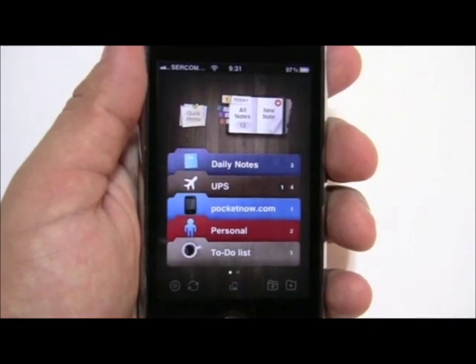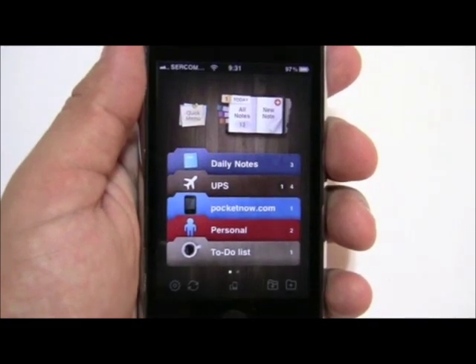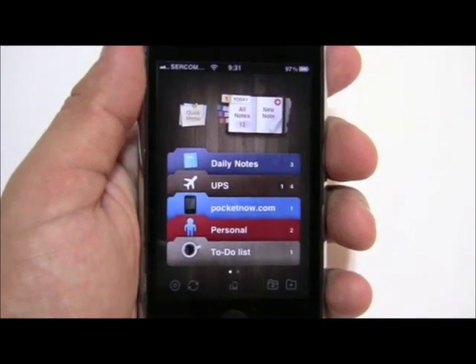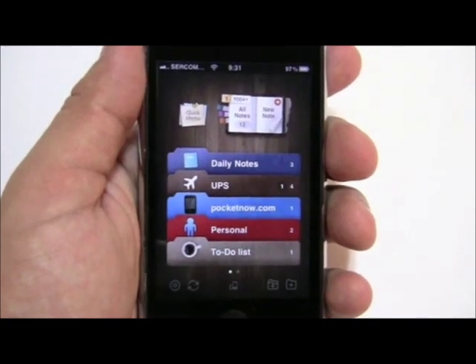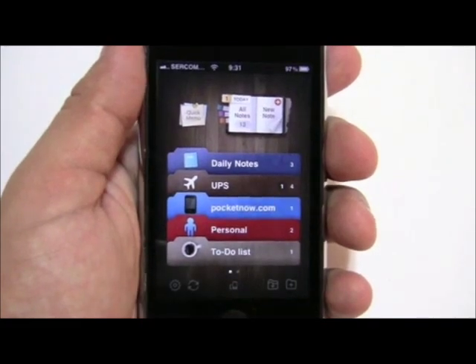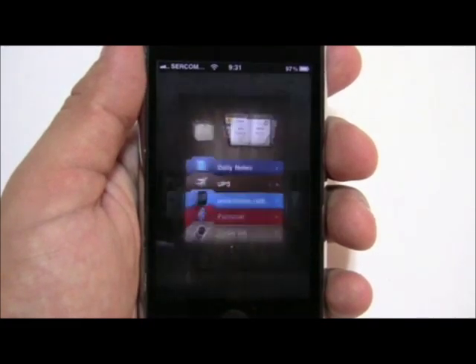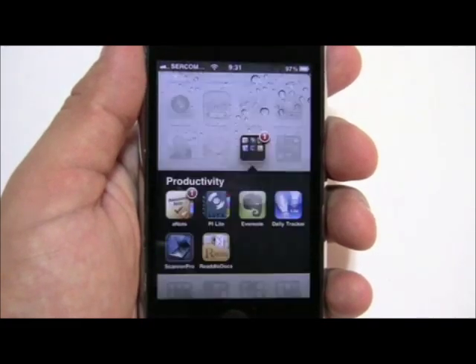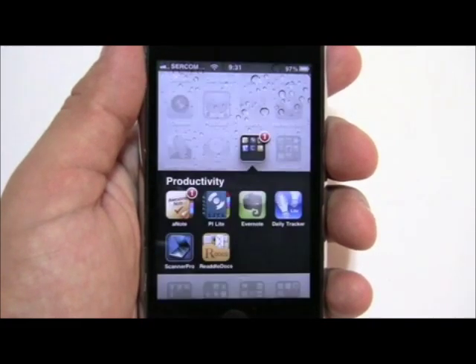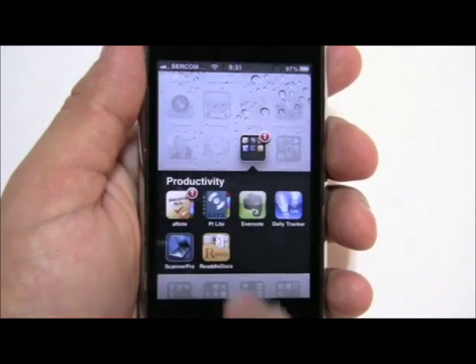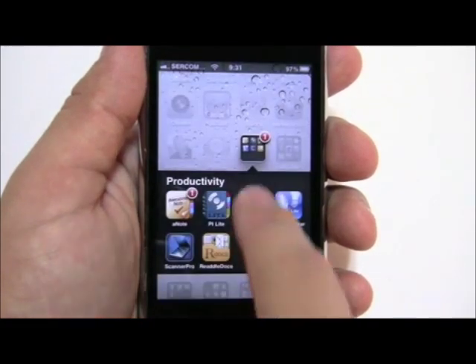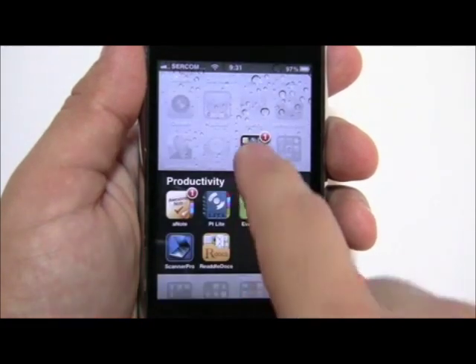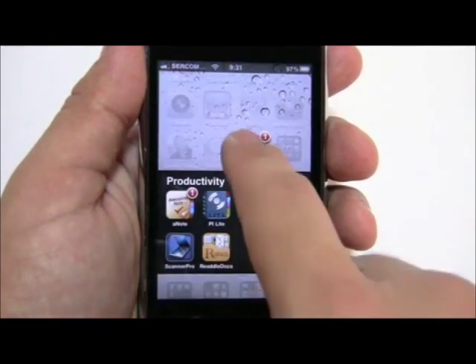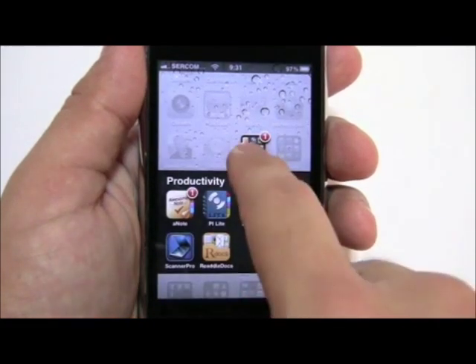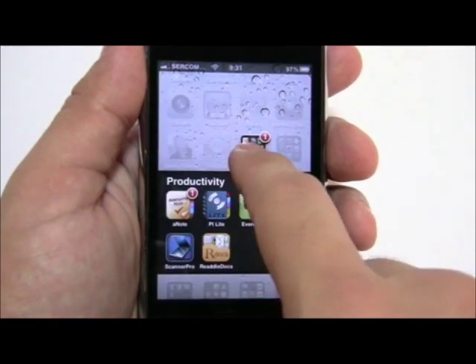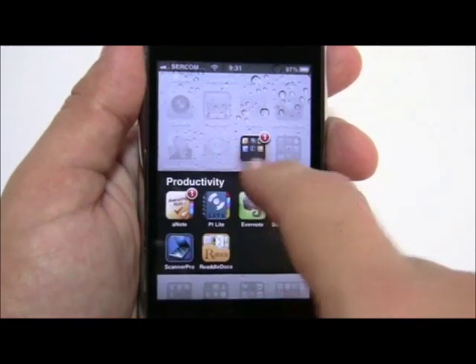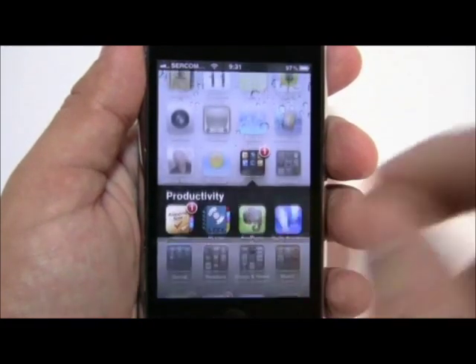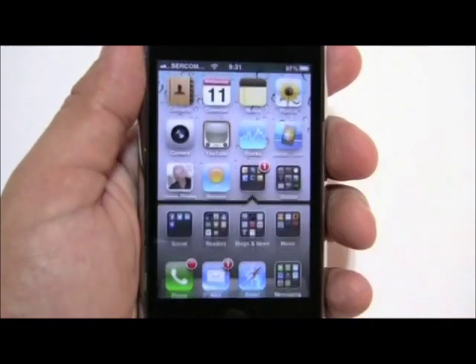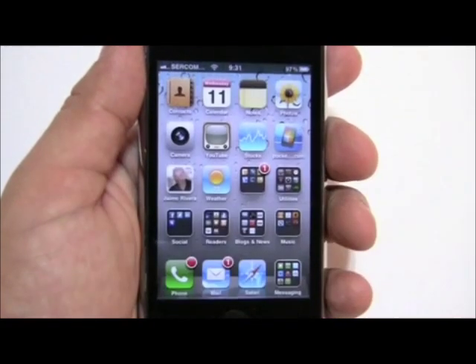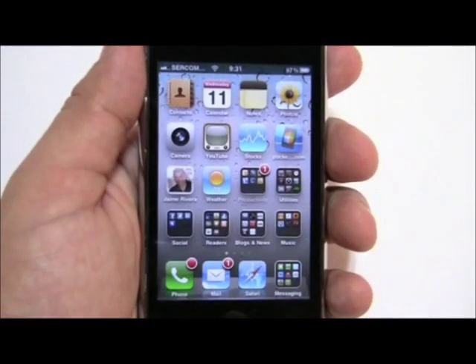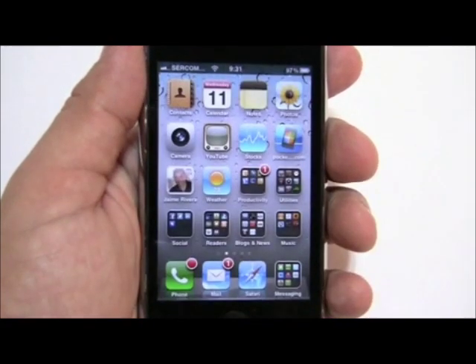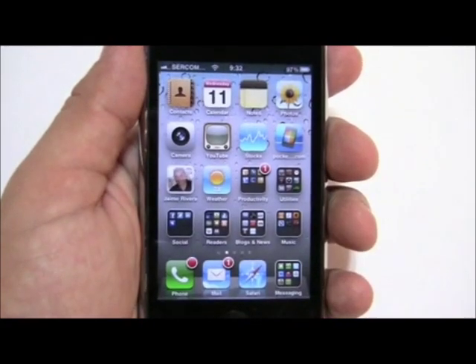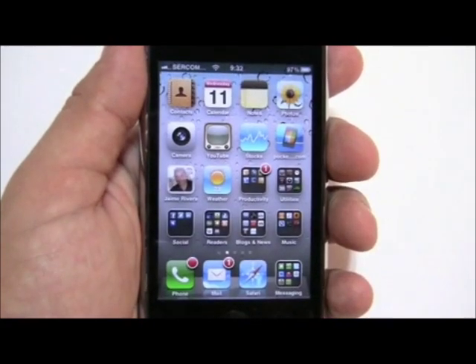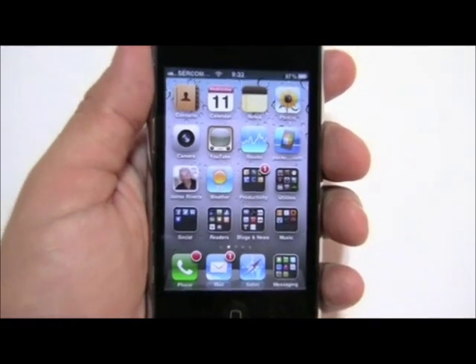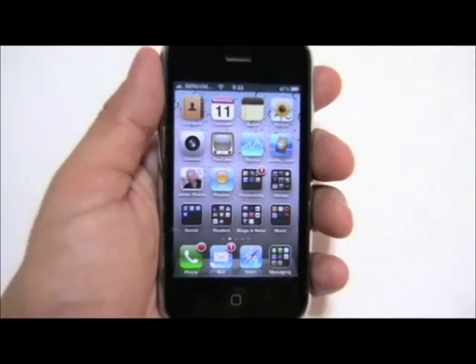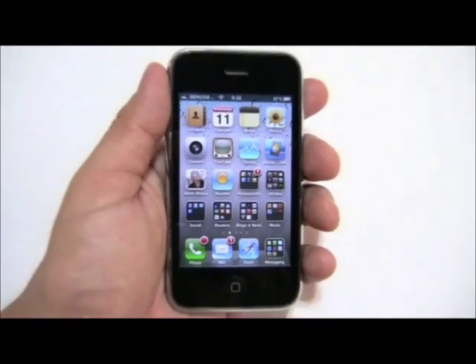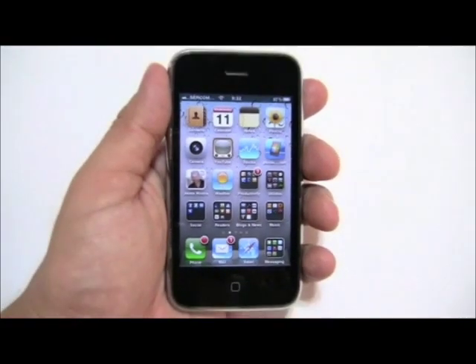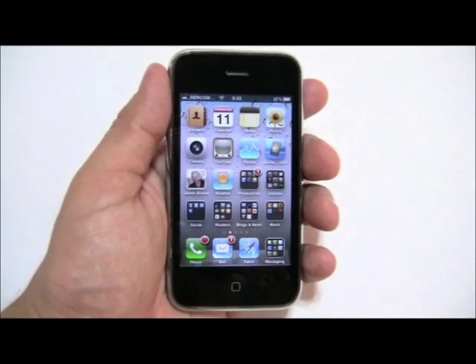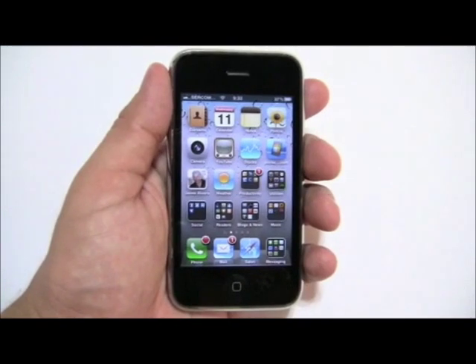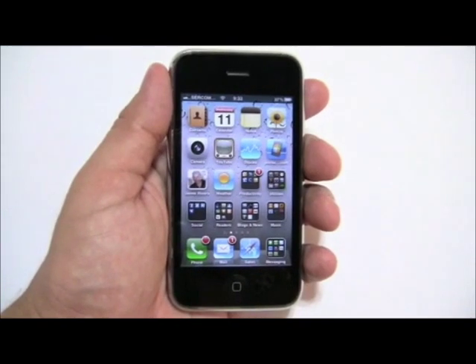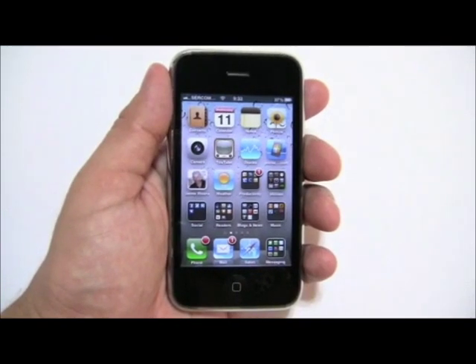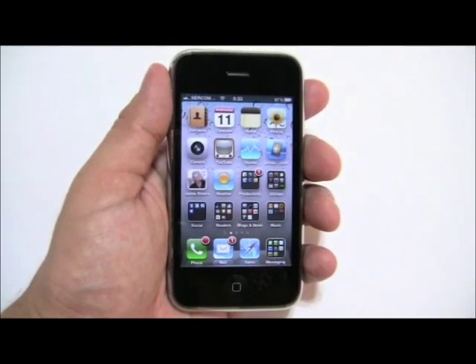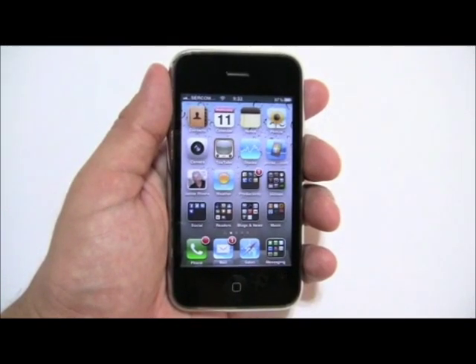Awesome Note is available for $2.99 in the App Store, which is a really good price, but you can also choose the light version if you'd like to give it a try first.